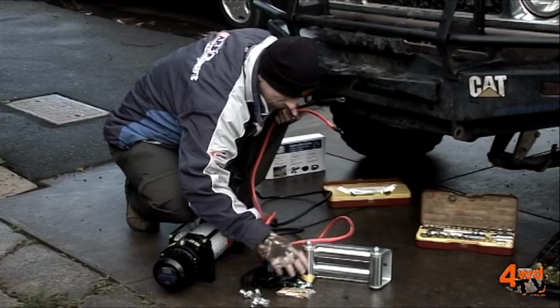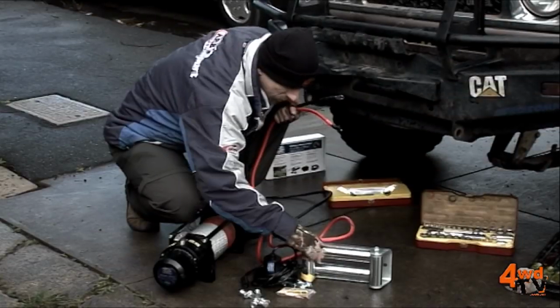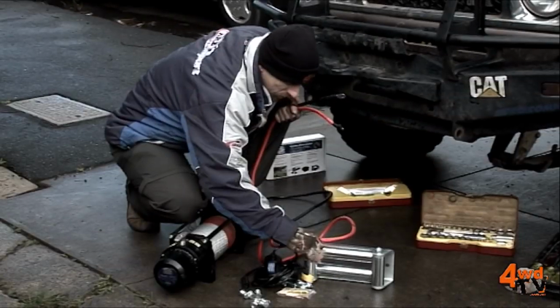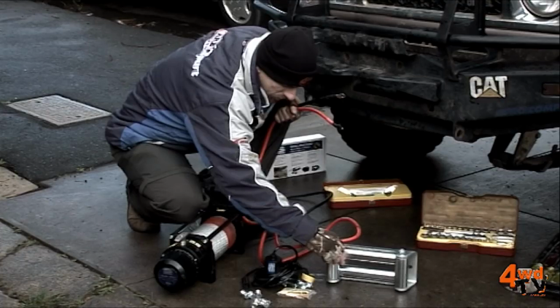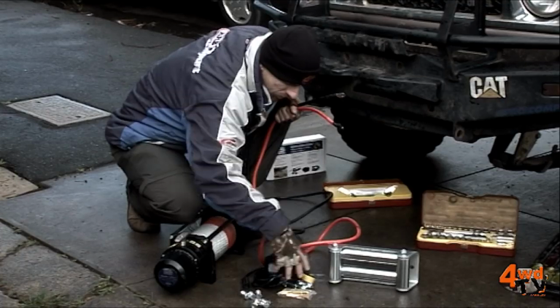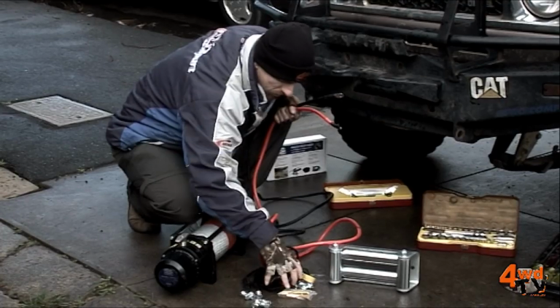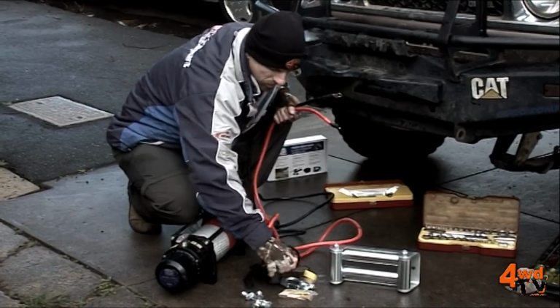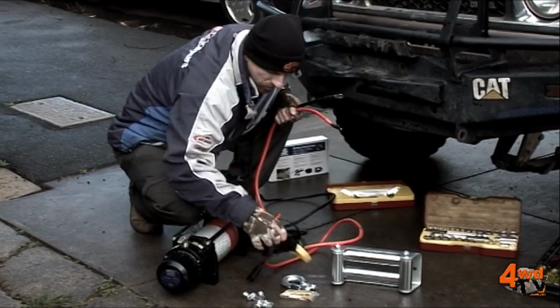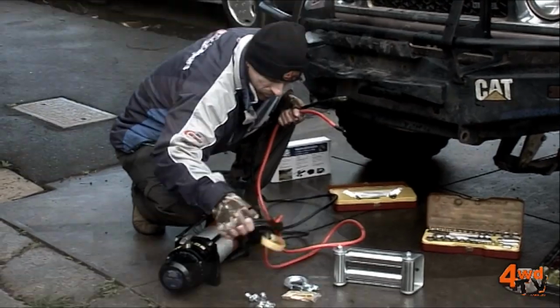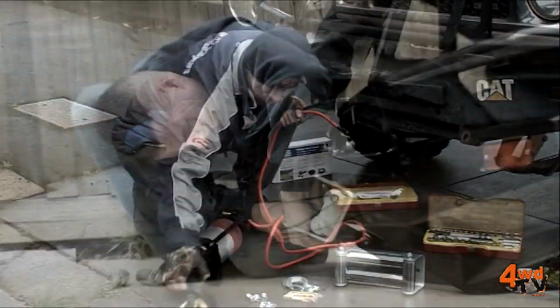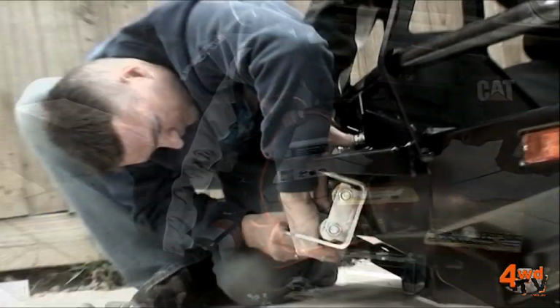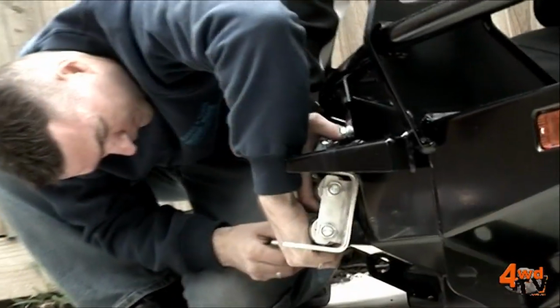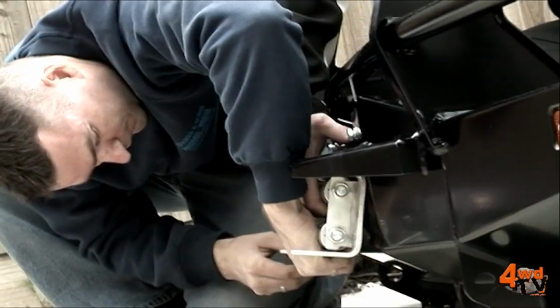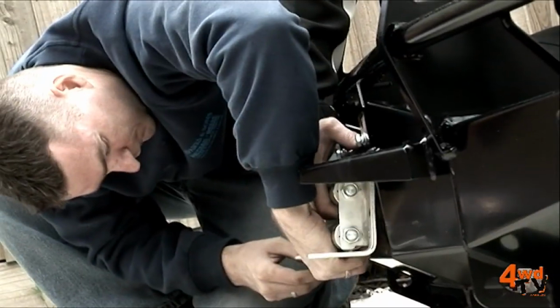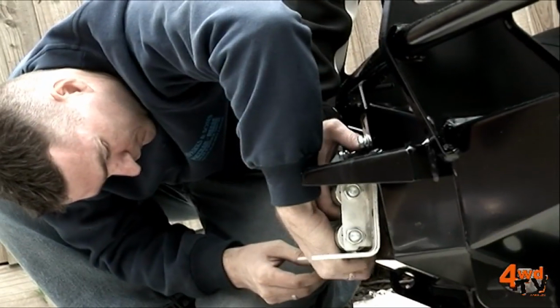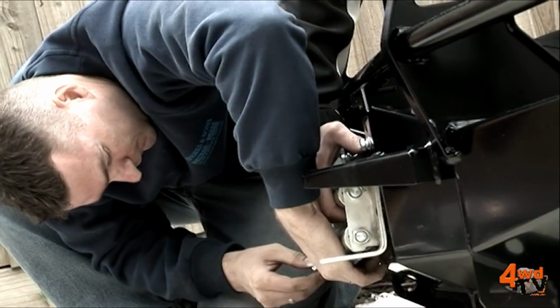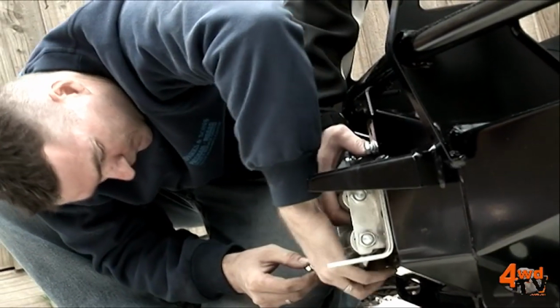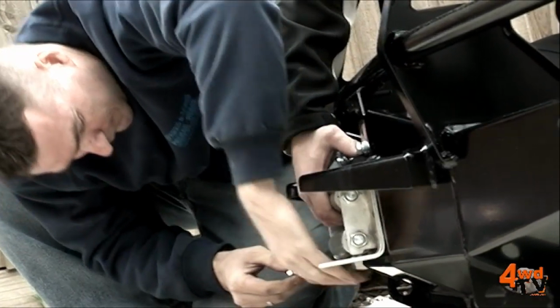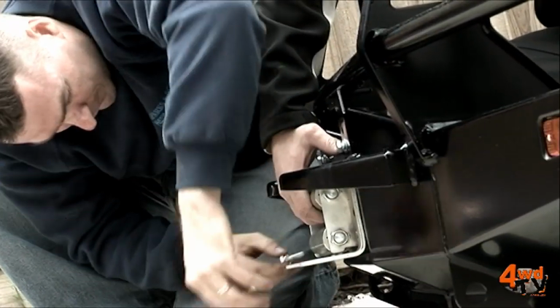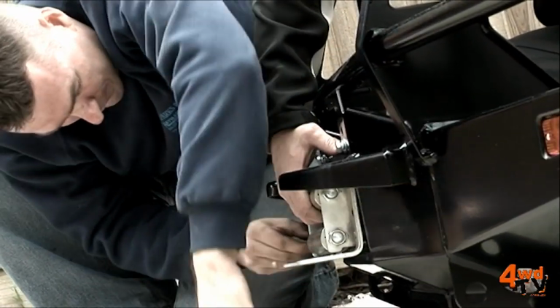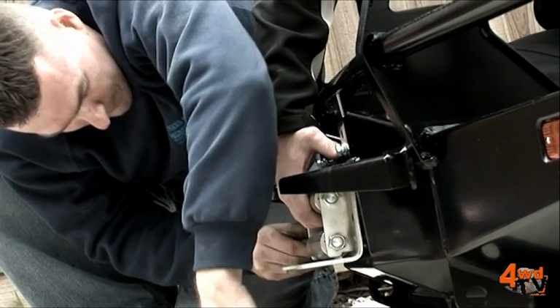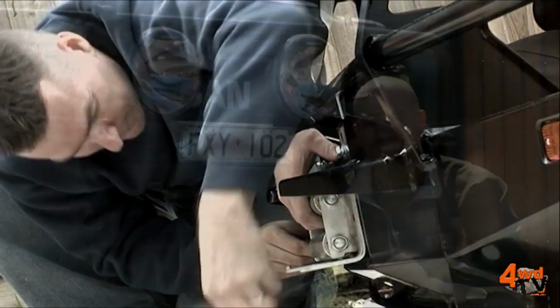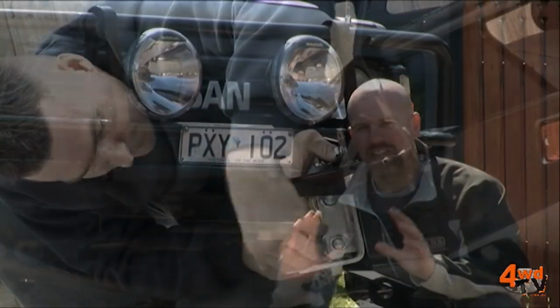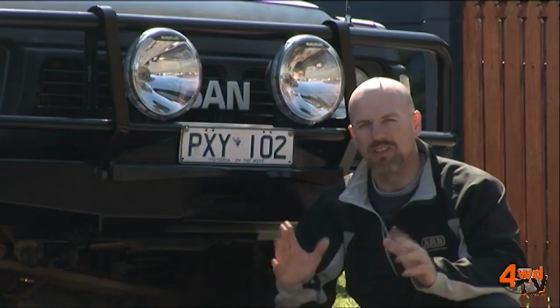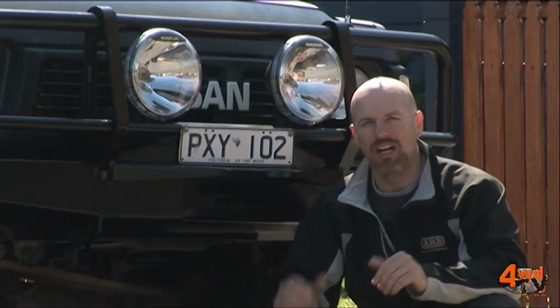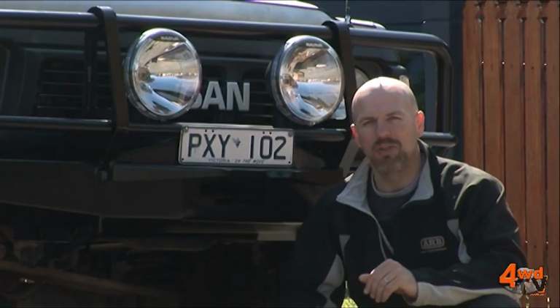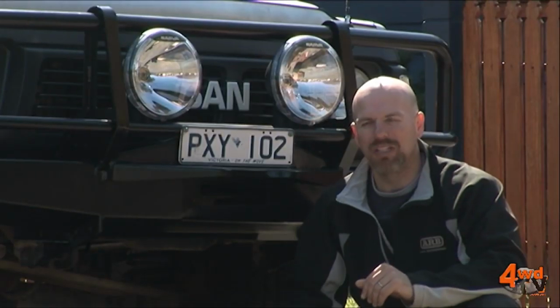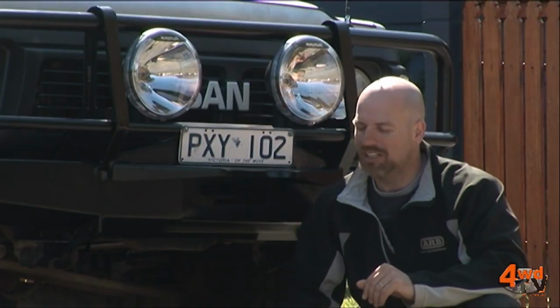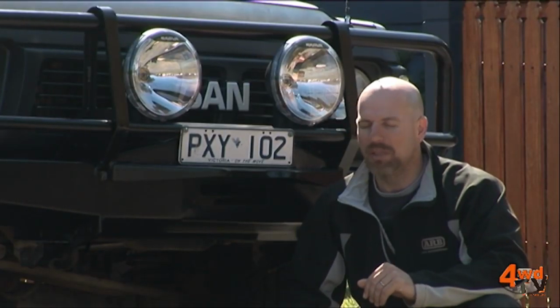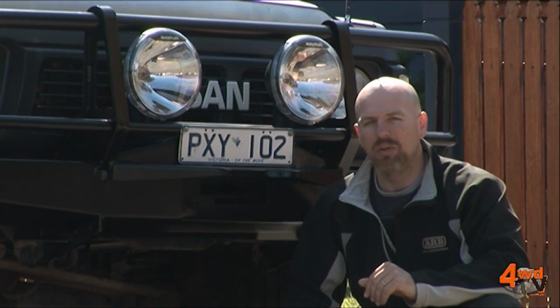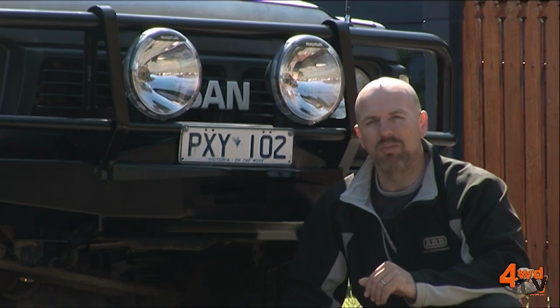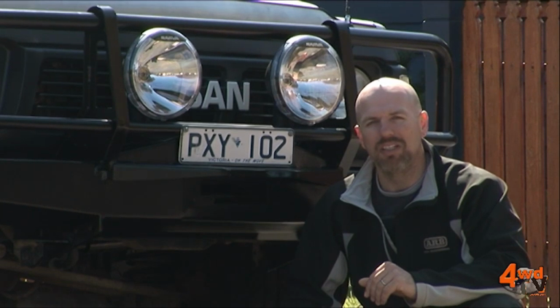As you've seen, we've installed a lot of winches here on 4WDTV, so getting this into the vehicle is no drama at all, and it's going to be an awesome unit.